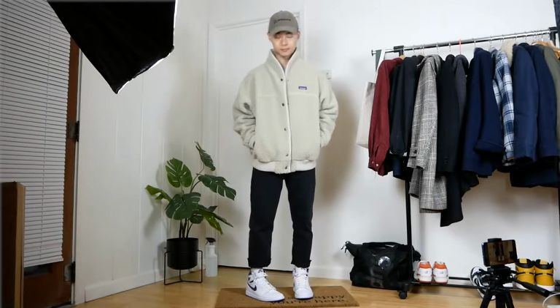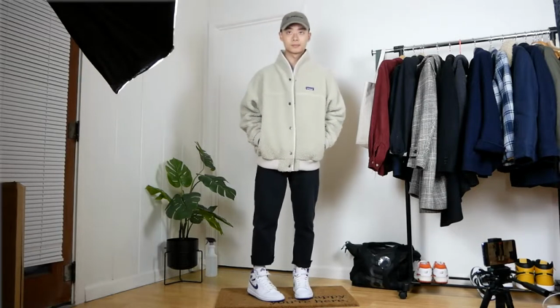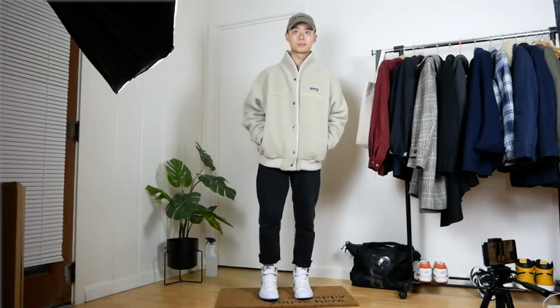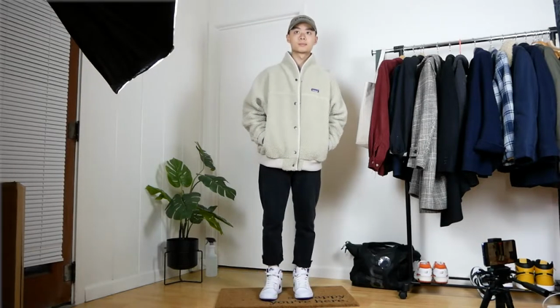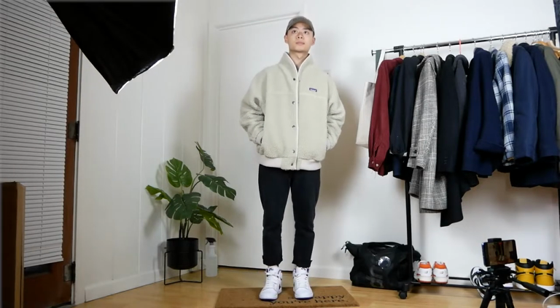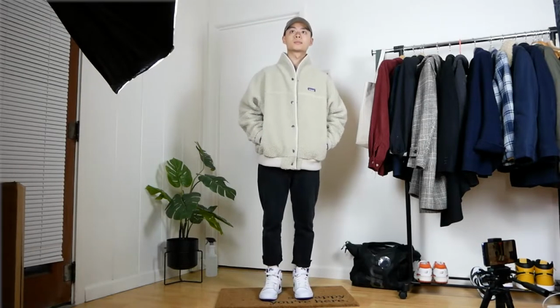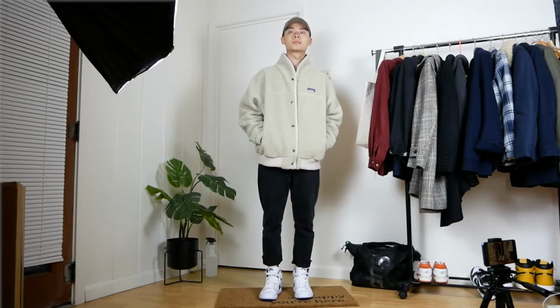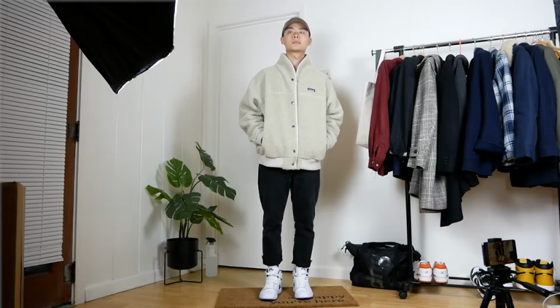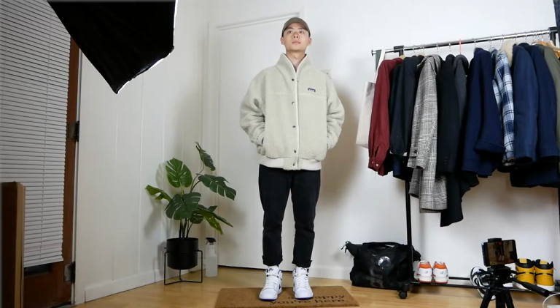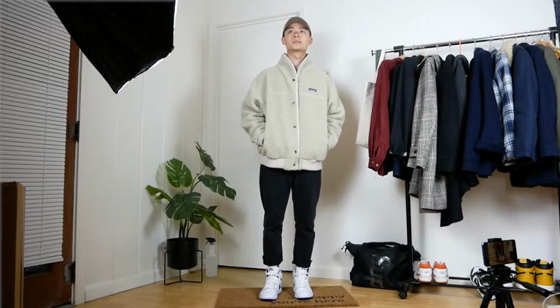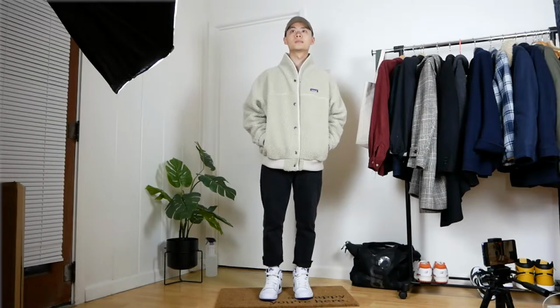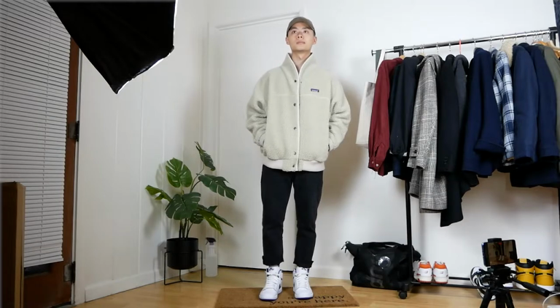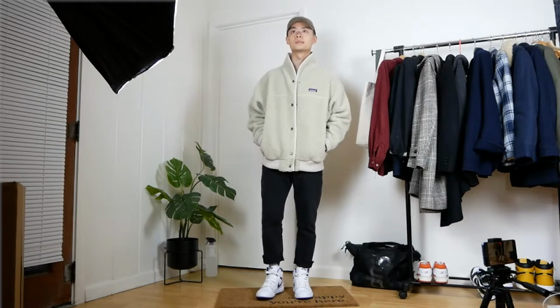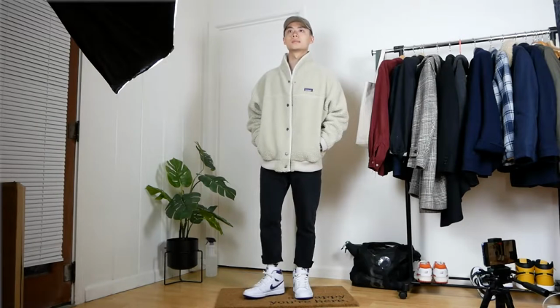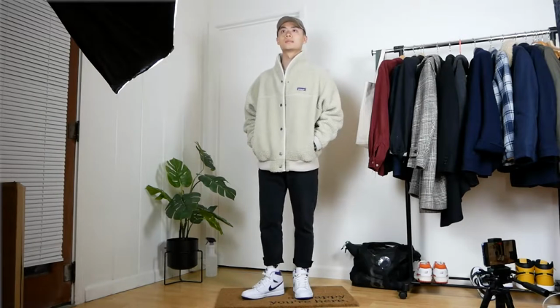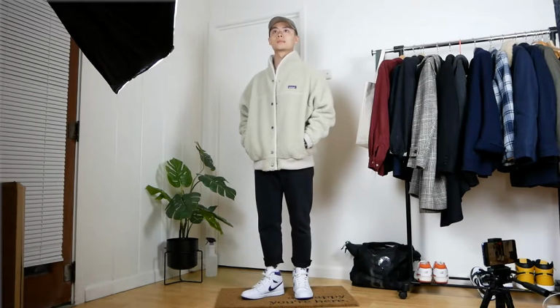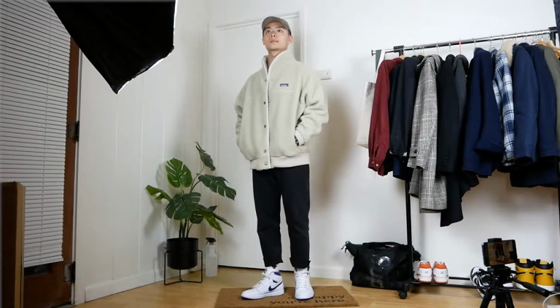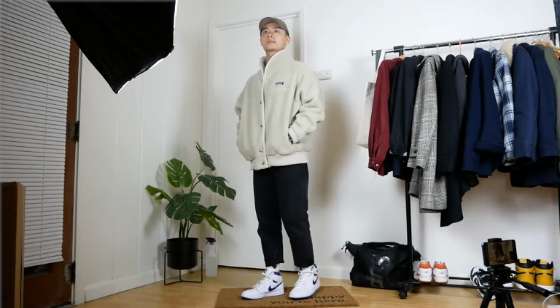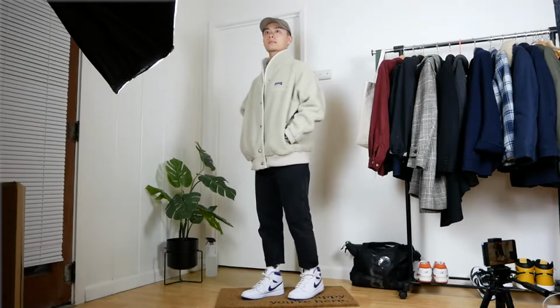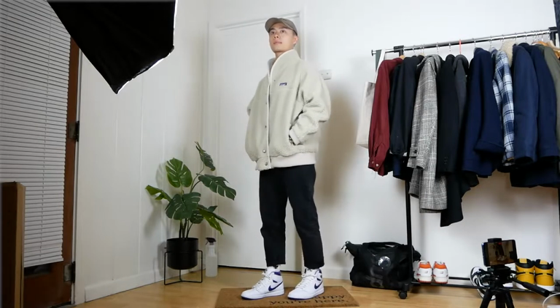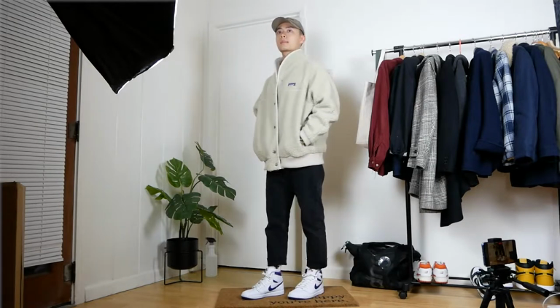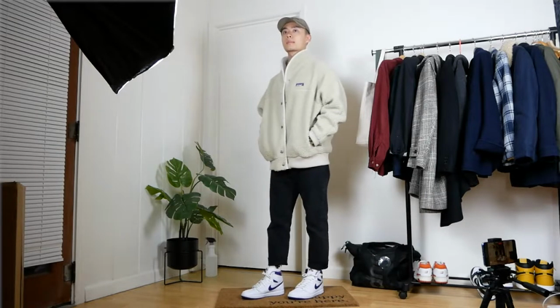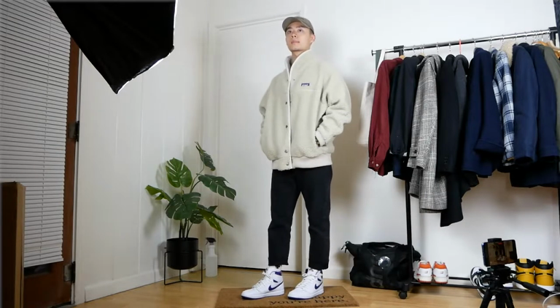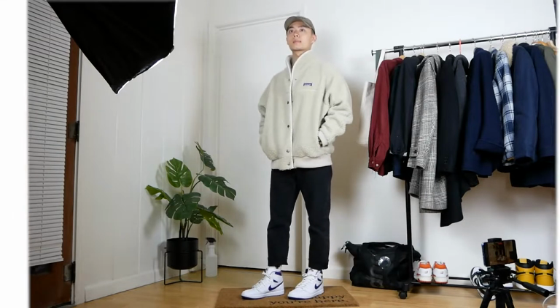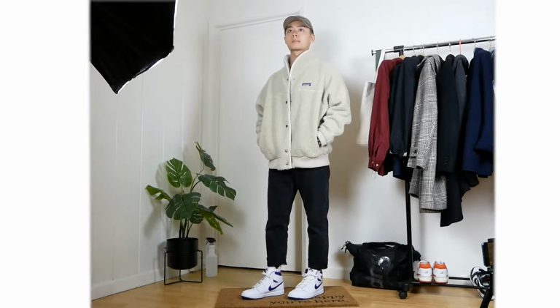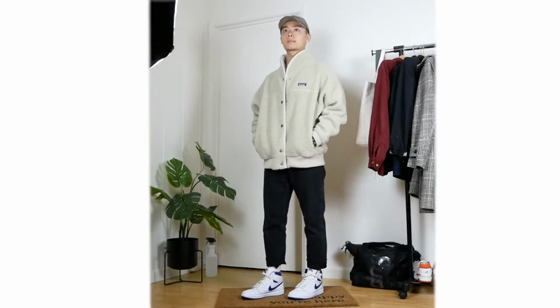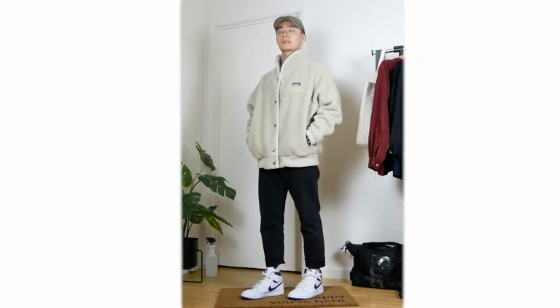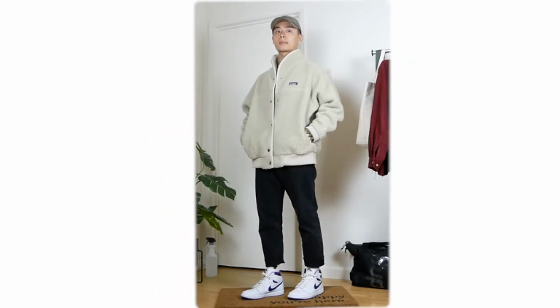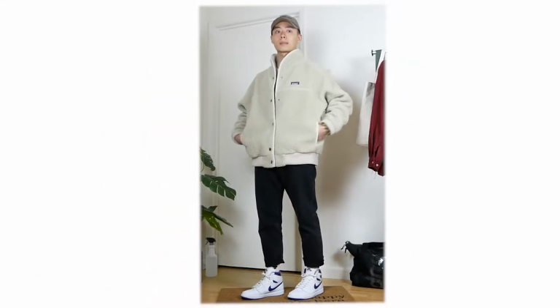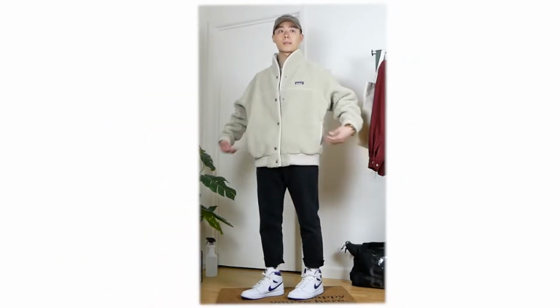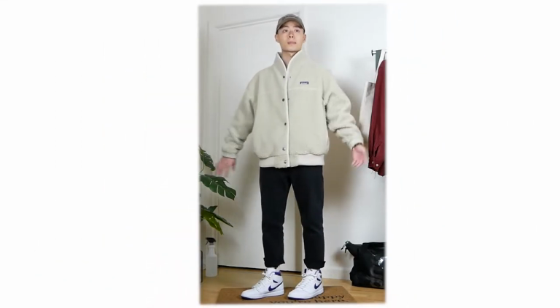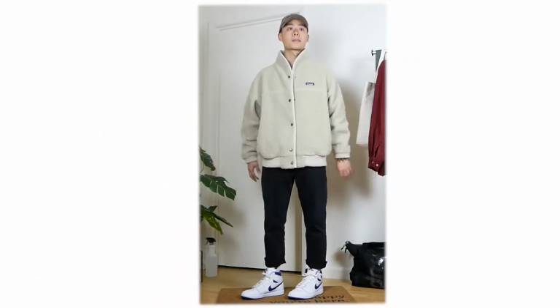Overall, I like this one — cozy, simple, pretty easy to wear every day if I really wanted to.